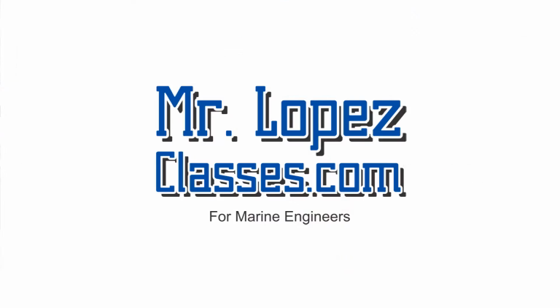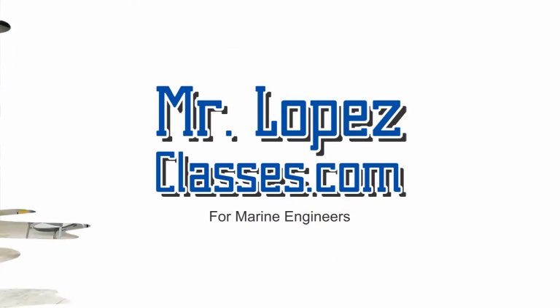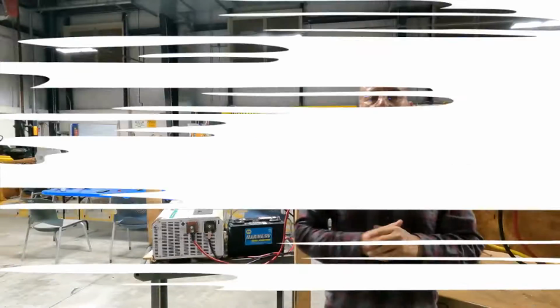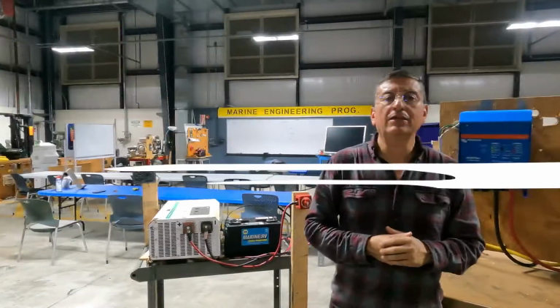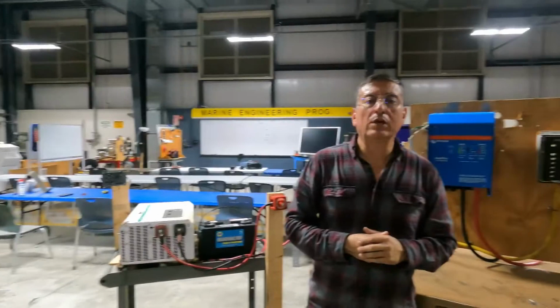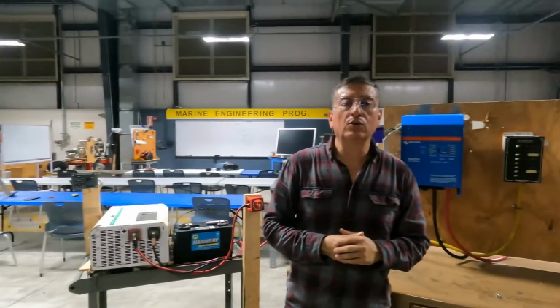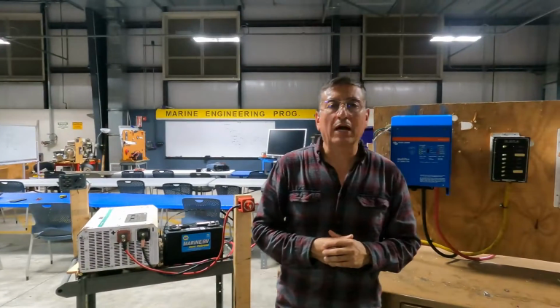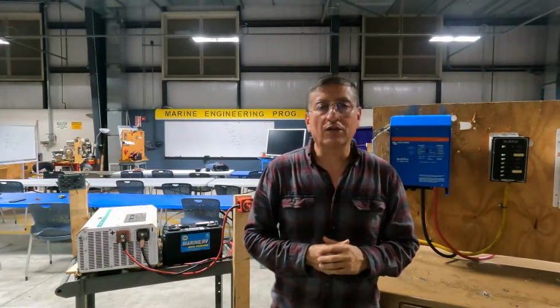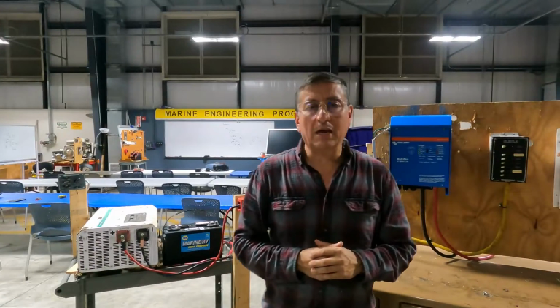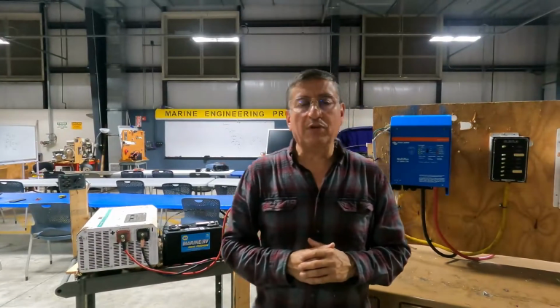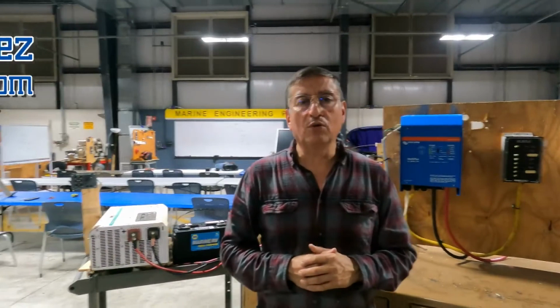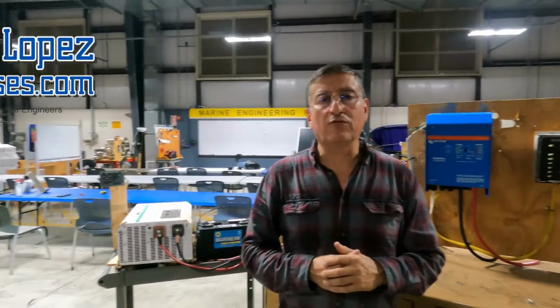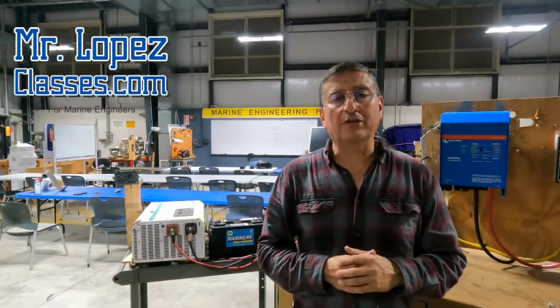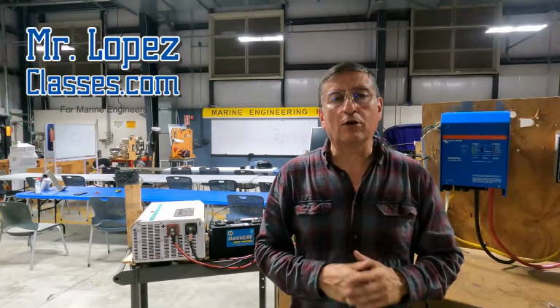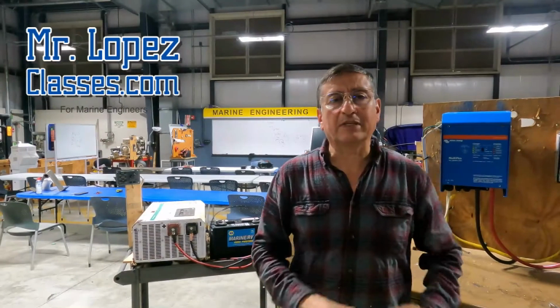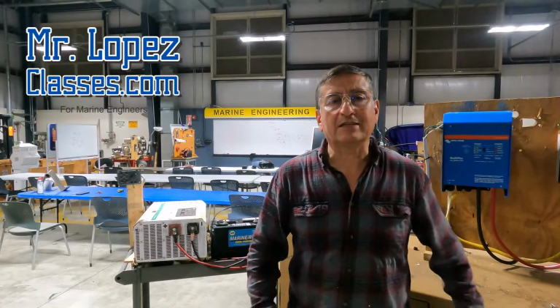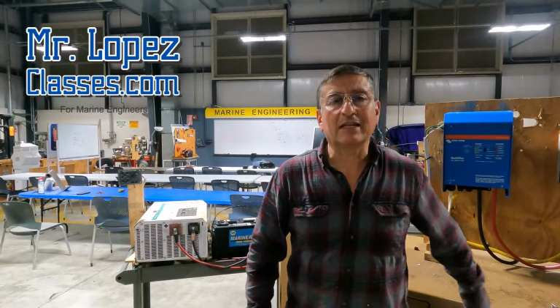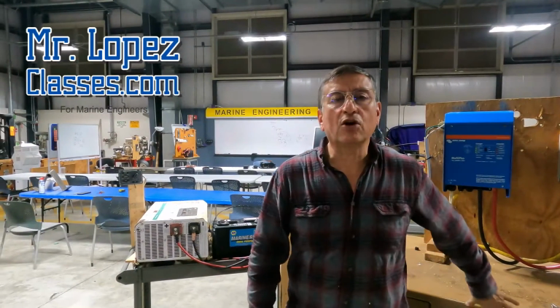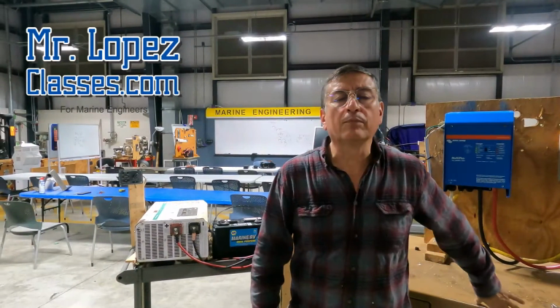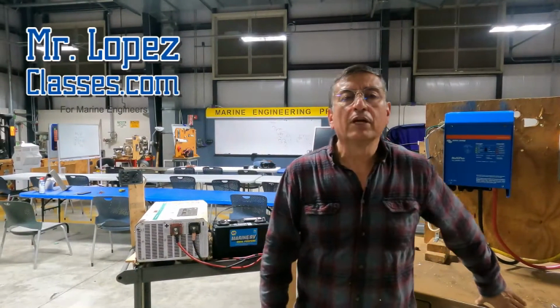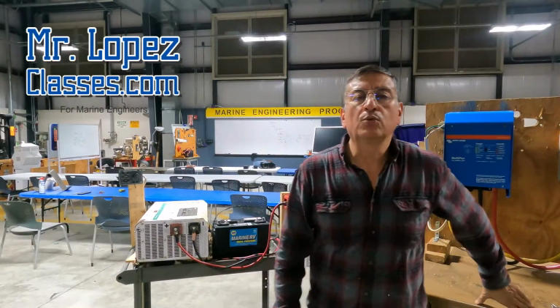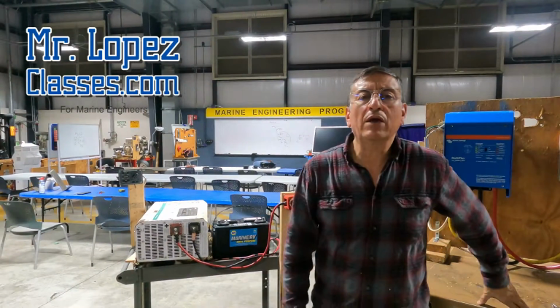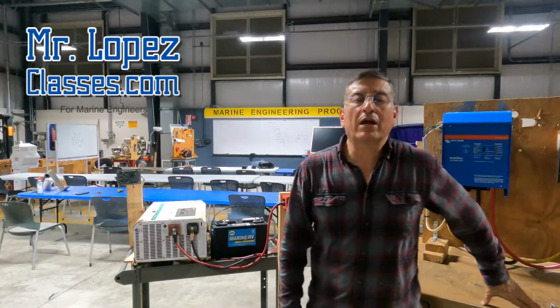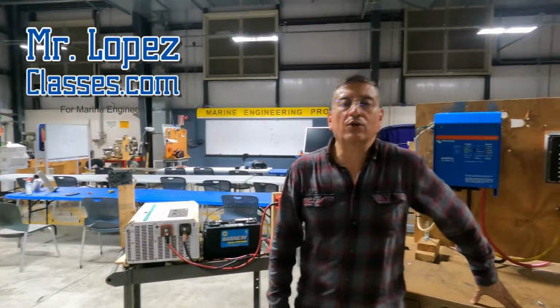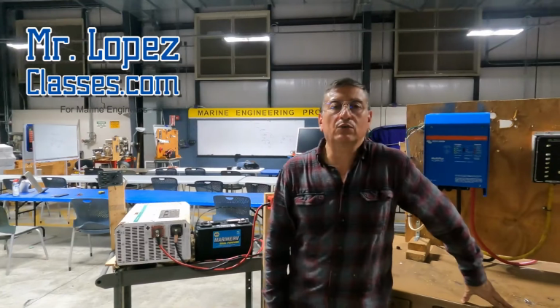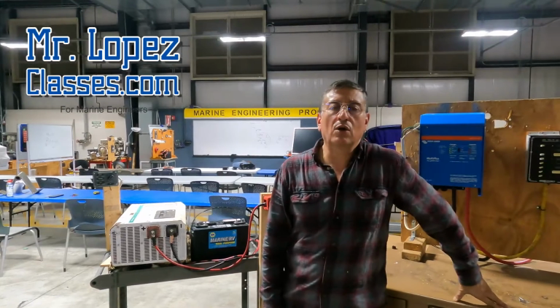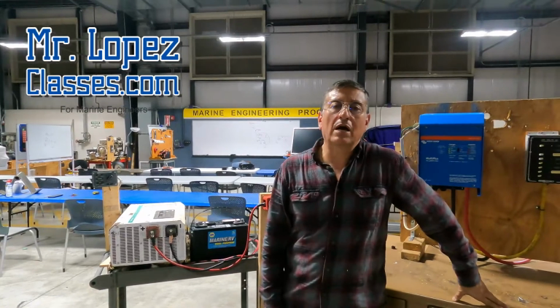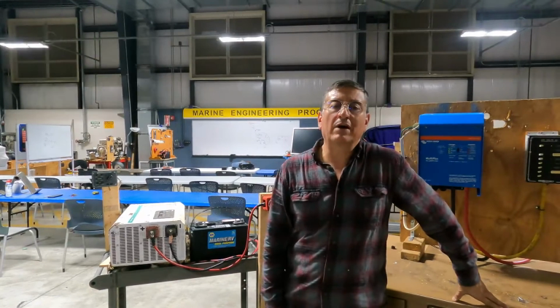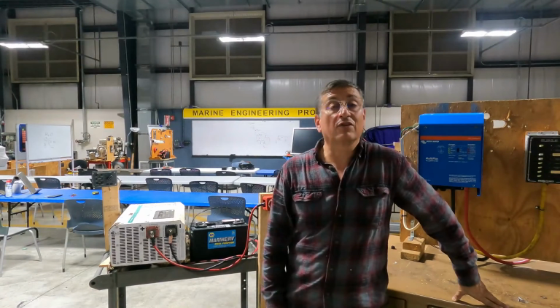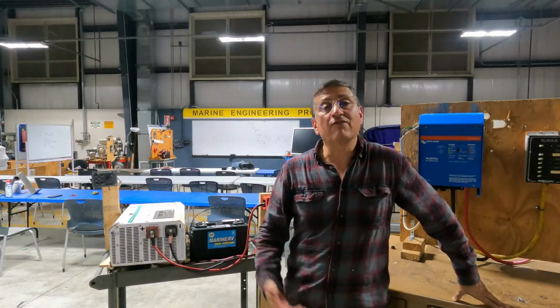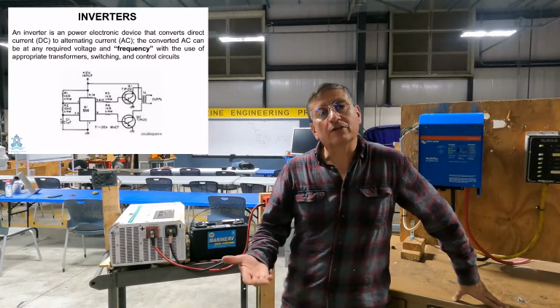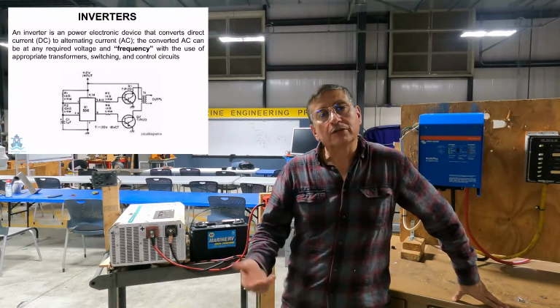Hi guys, welcome to another episode of MrLopezClases.com. Today we are going to talk about inverters.